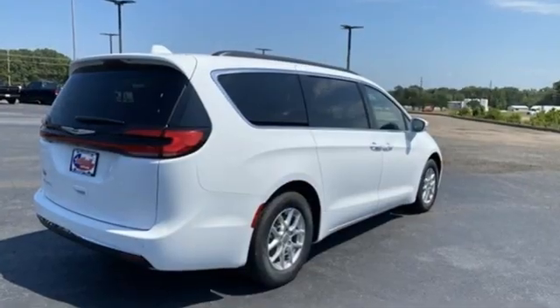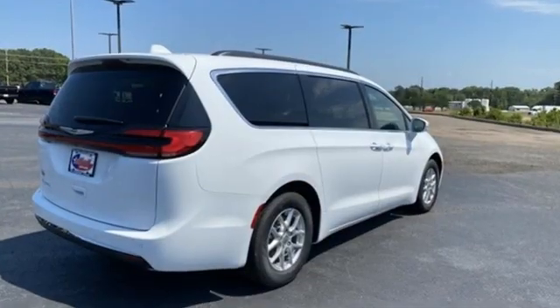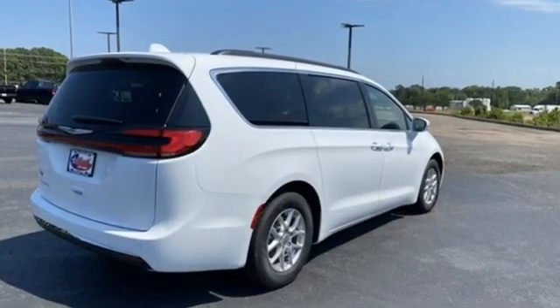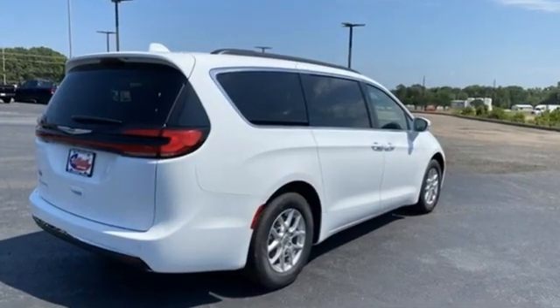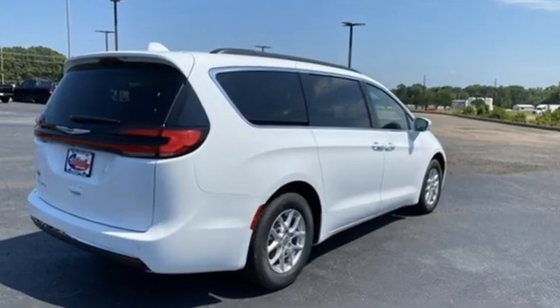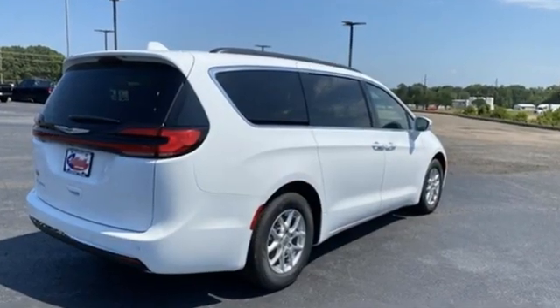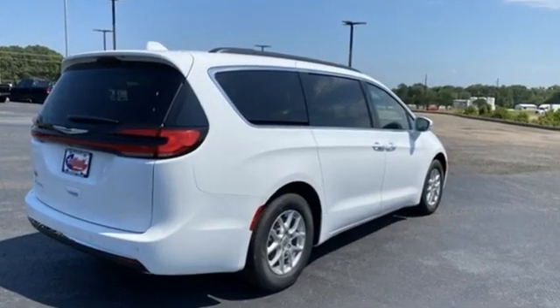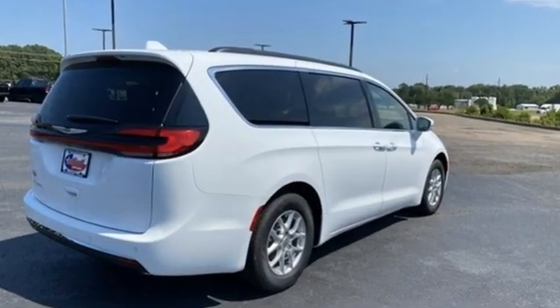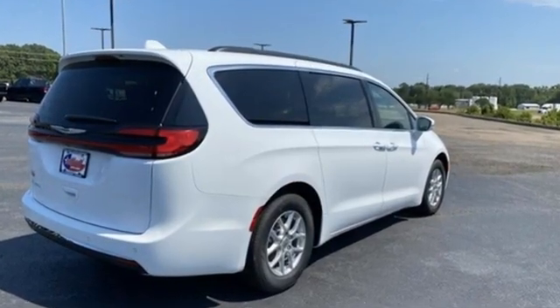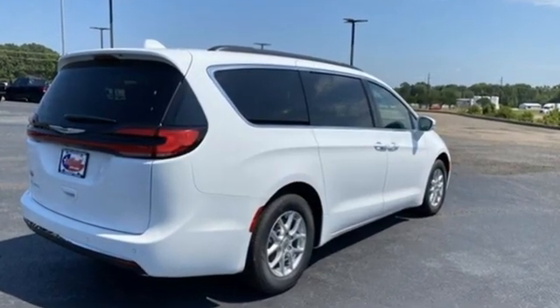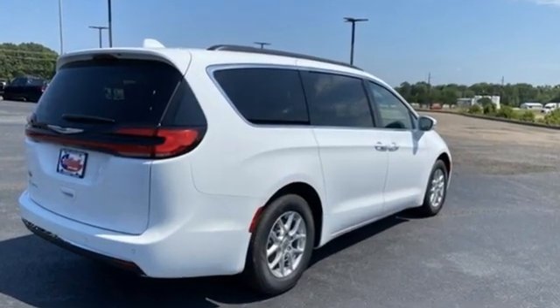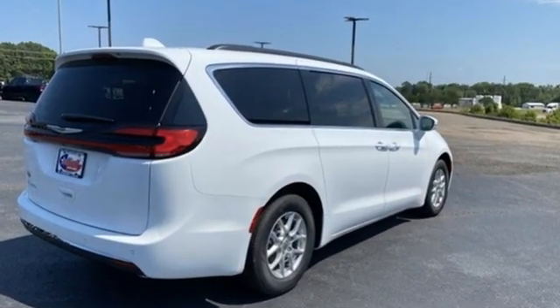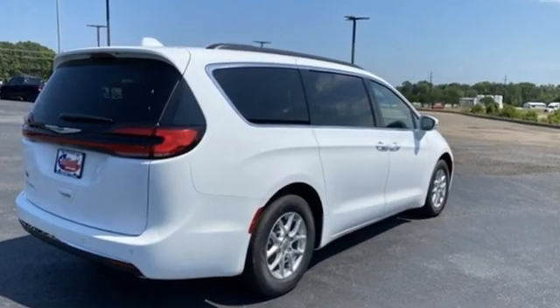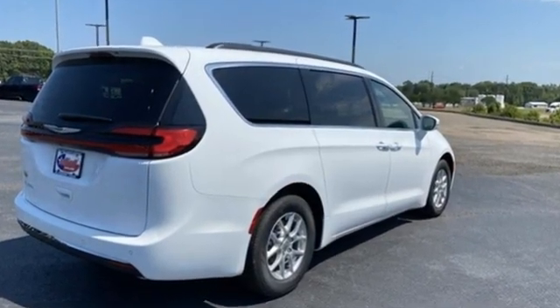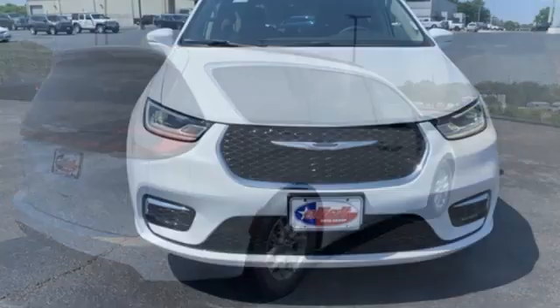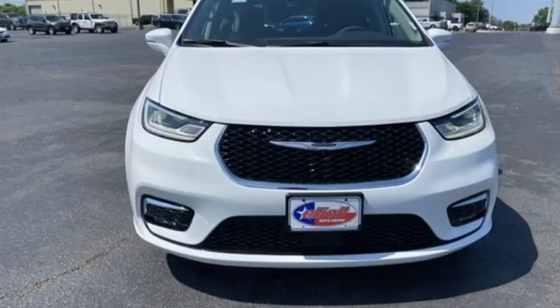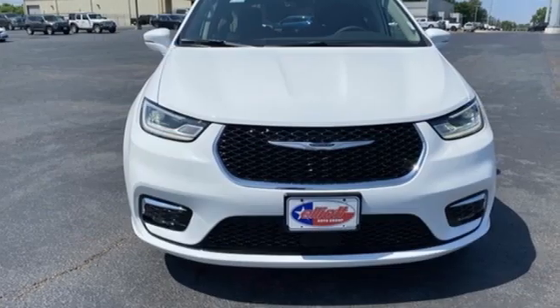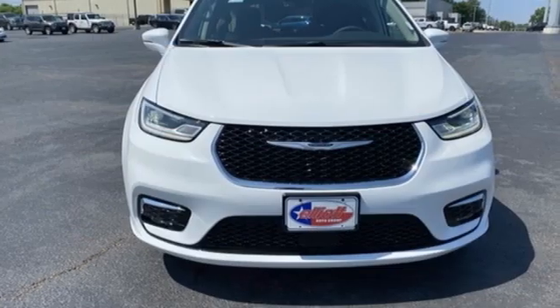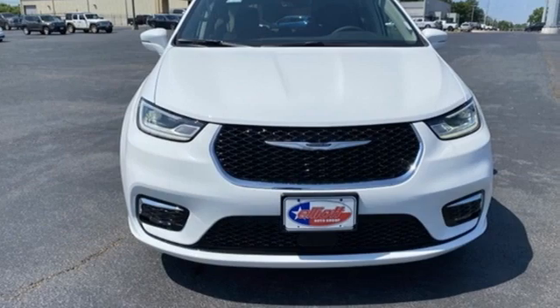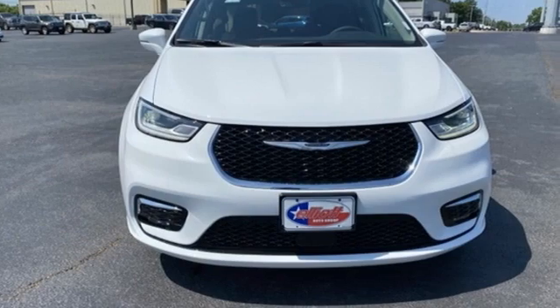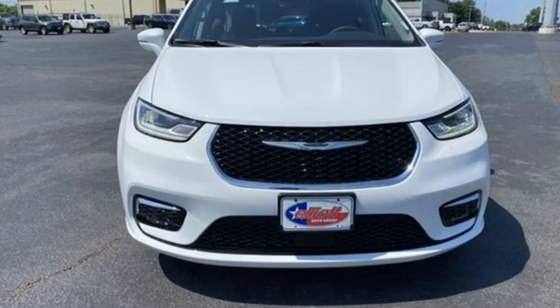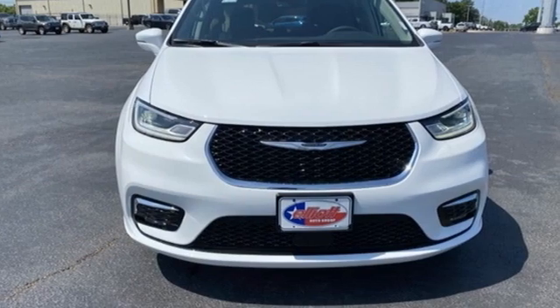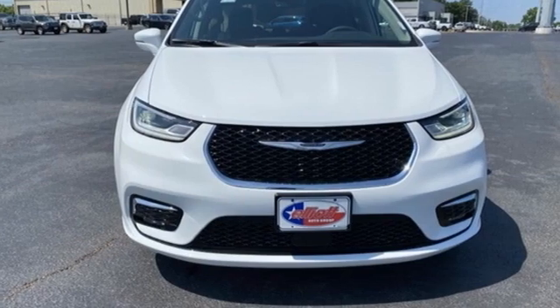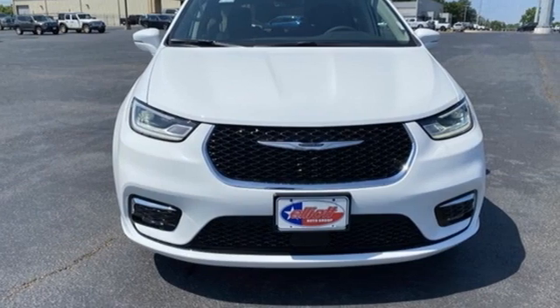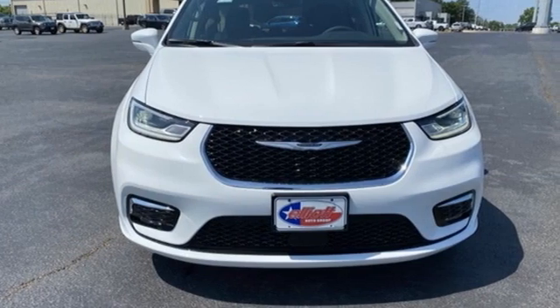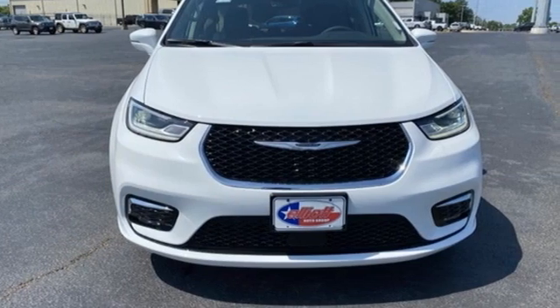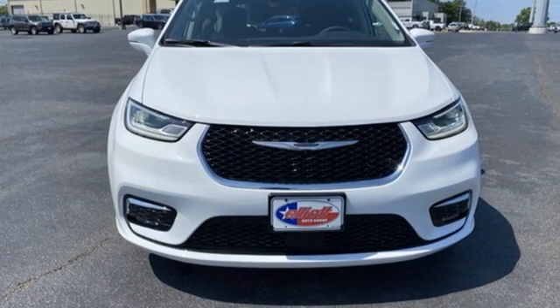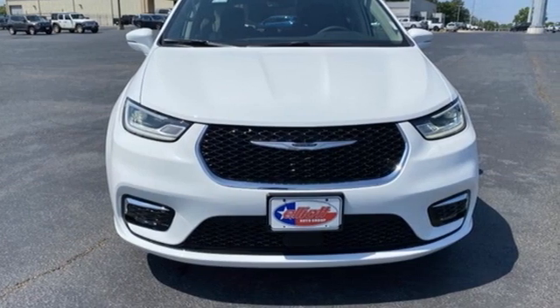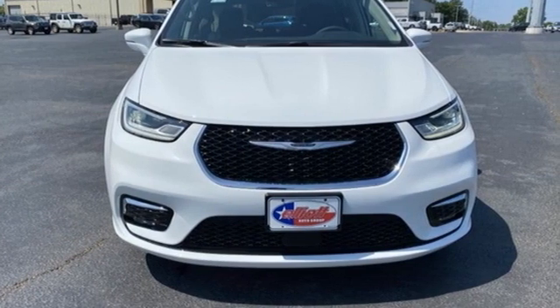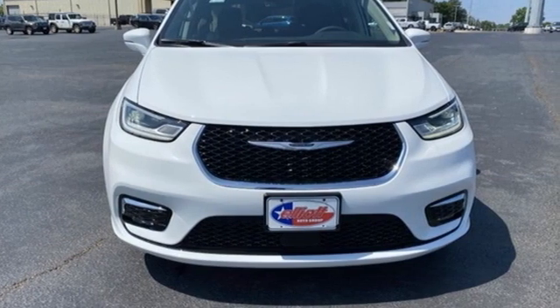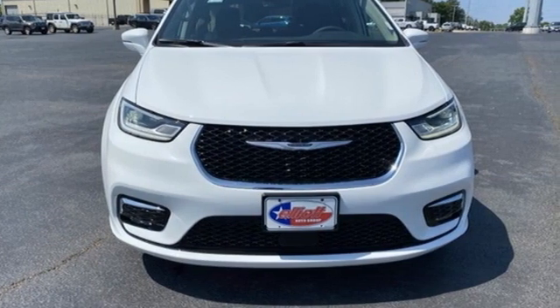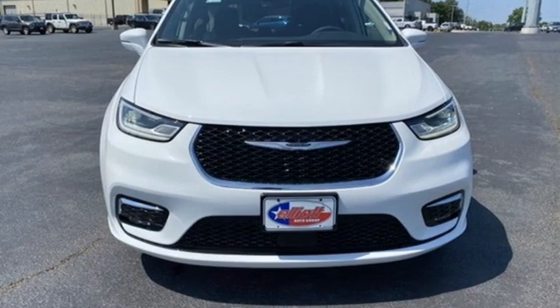They say a journey of 1,000 miles begins with one step. Well, in this case, it begins with a test drive. Start your next adventure today.